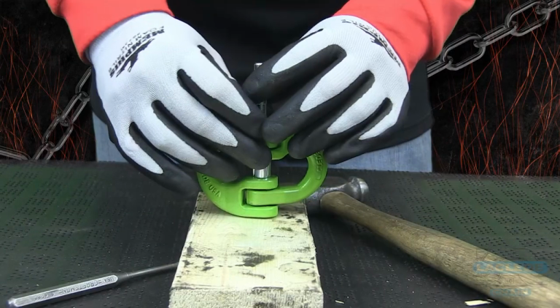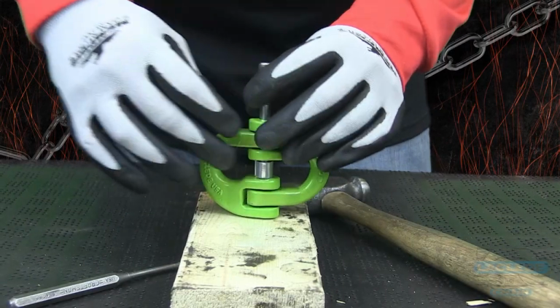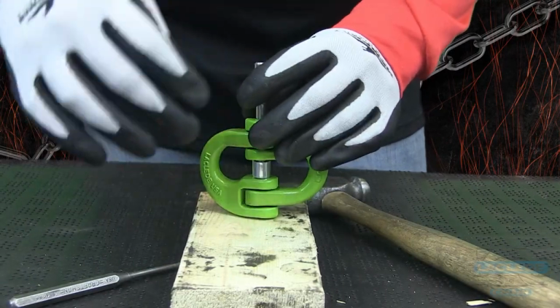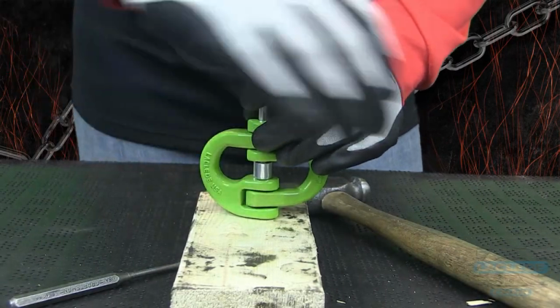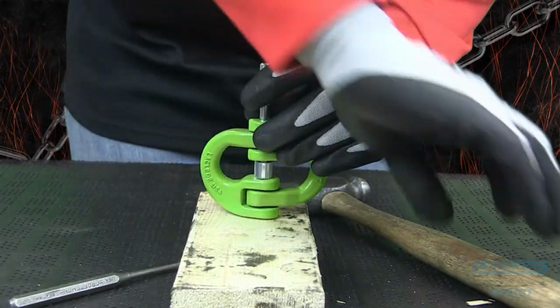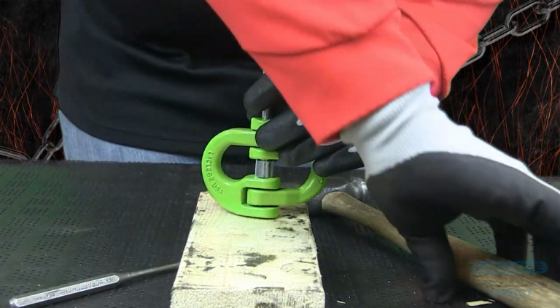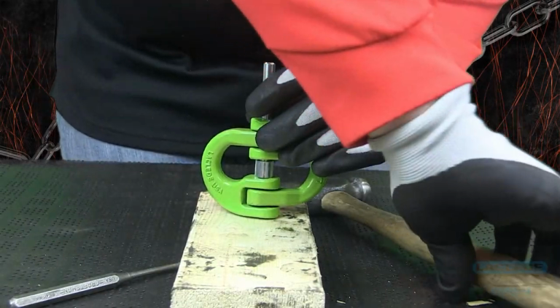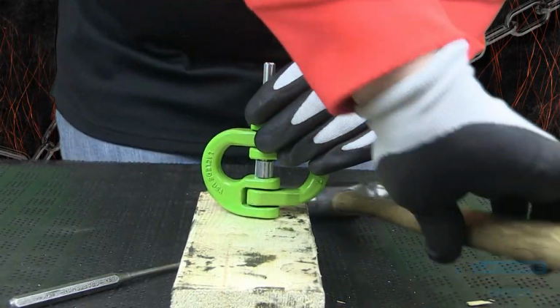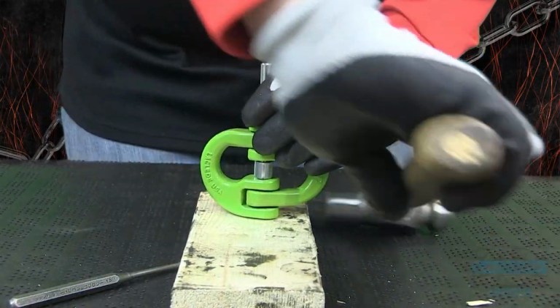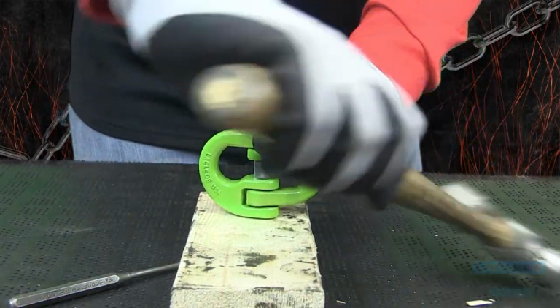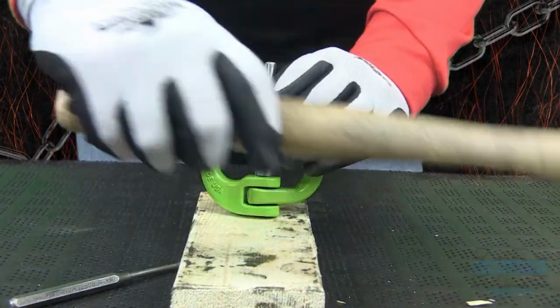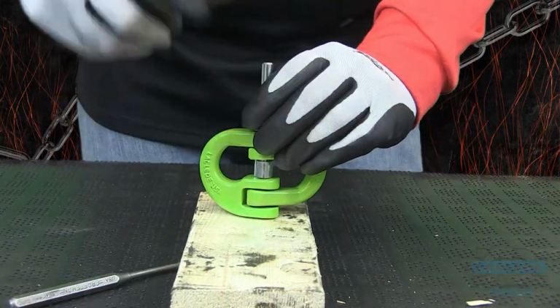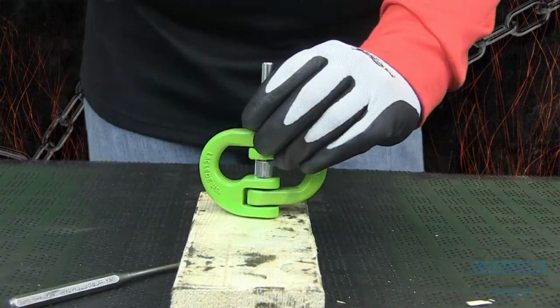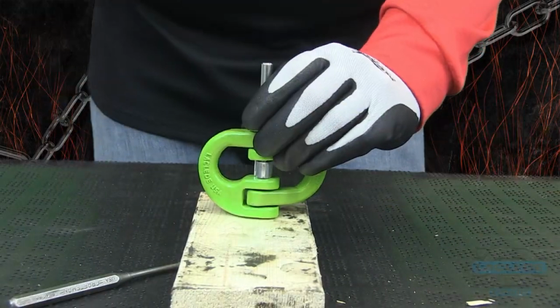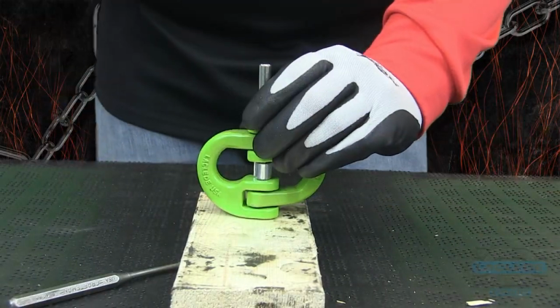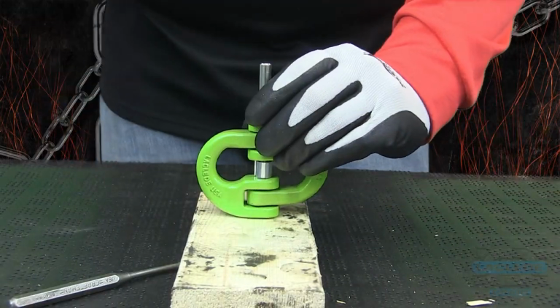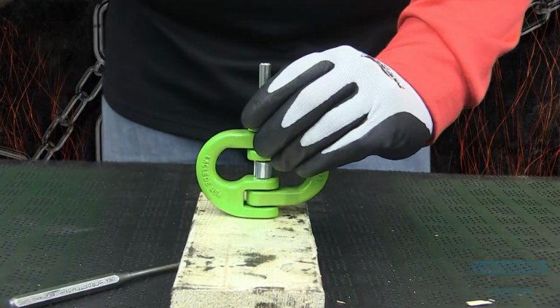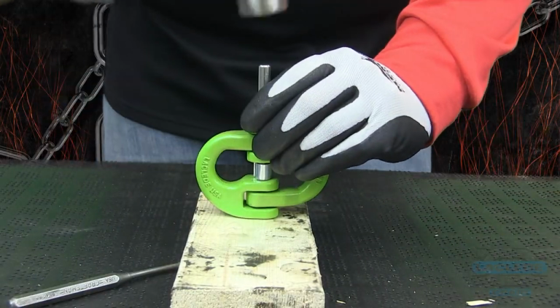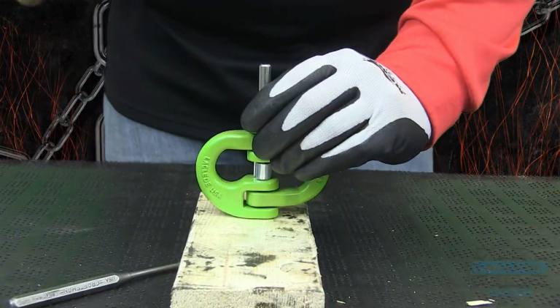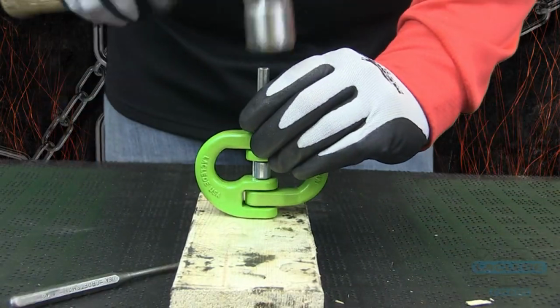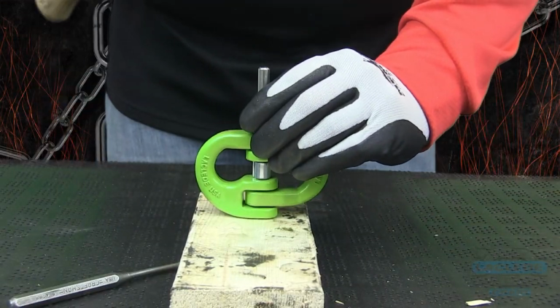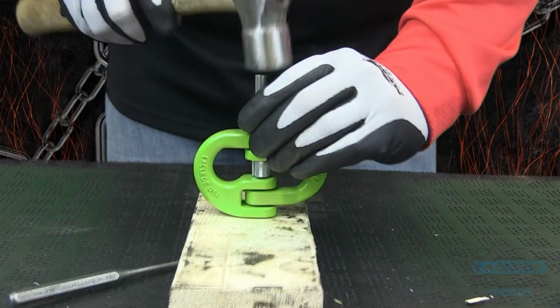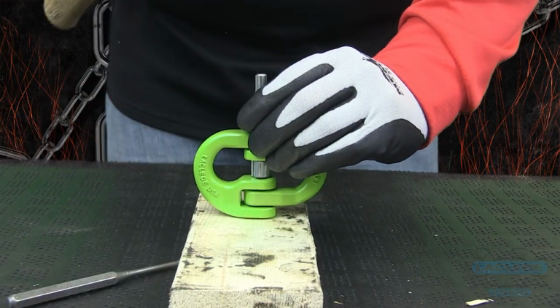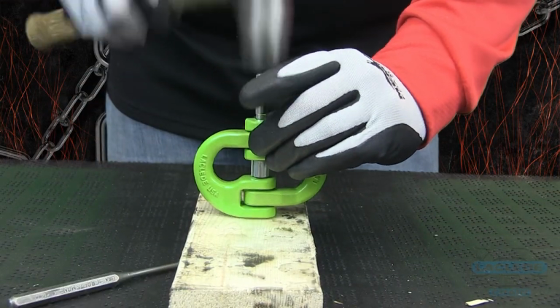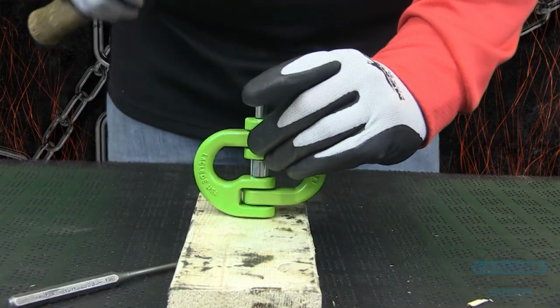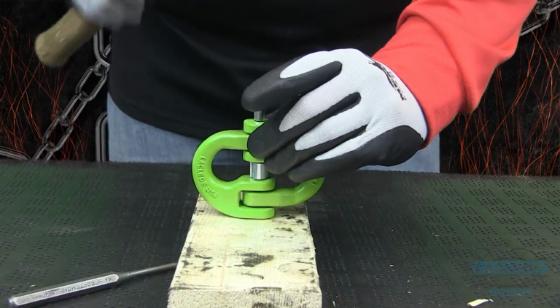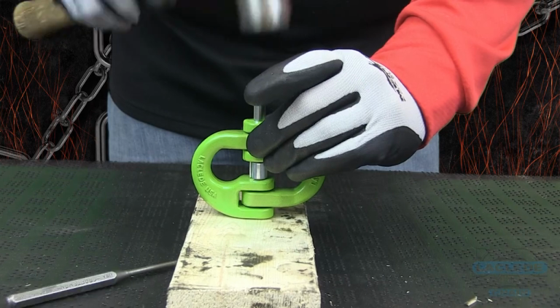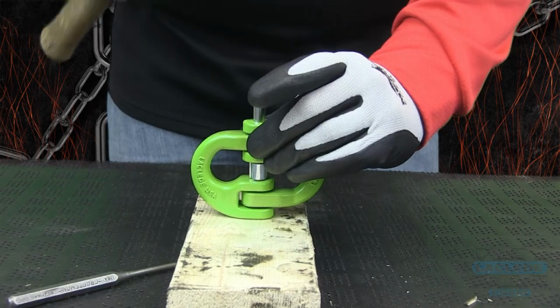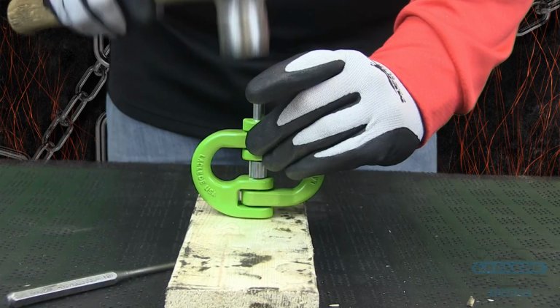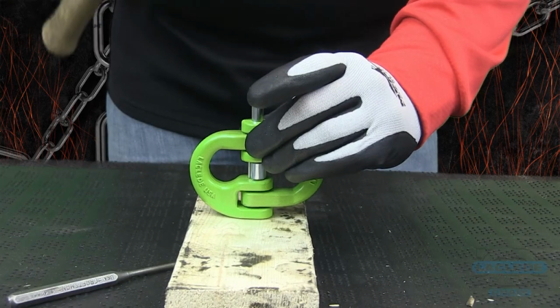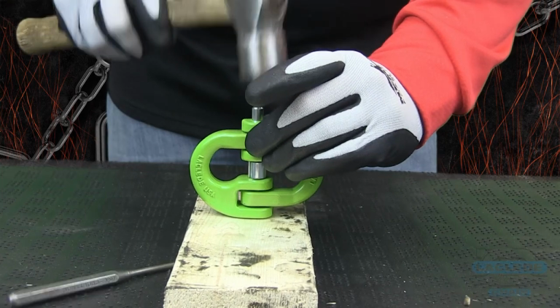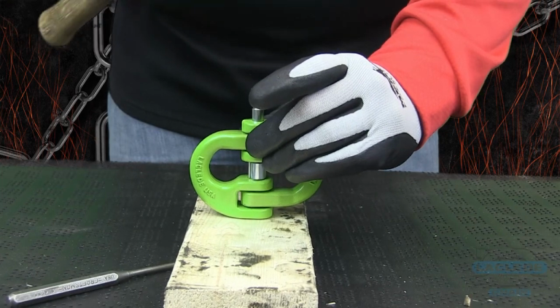Apply force to the load pin by hitting it with a hammer until the load pin is flush with the coupling link.